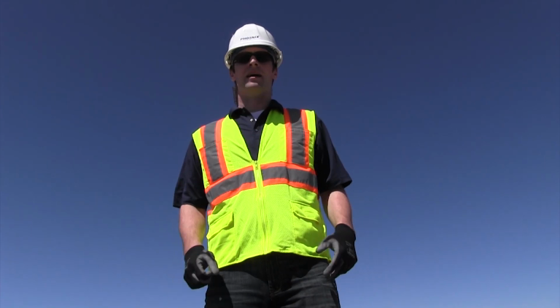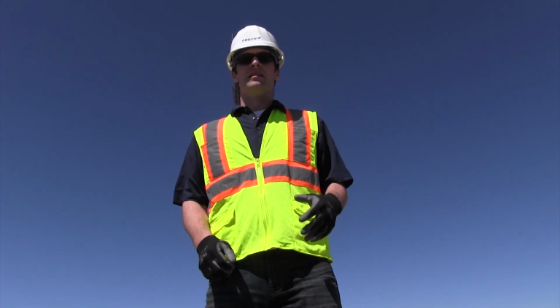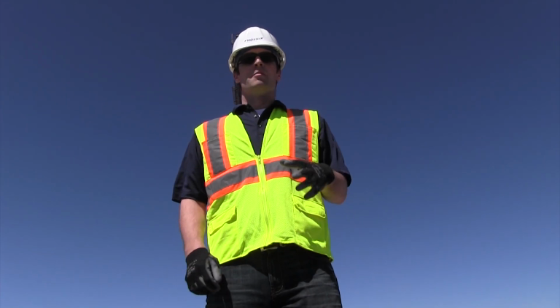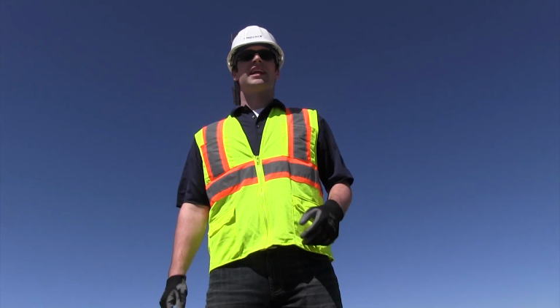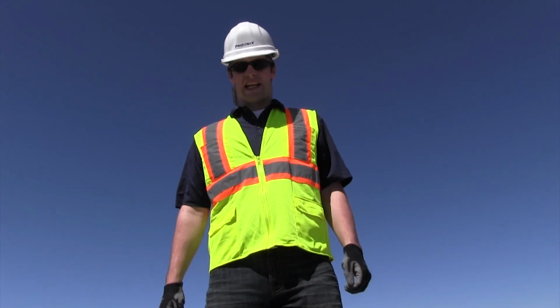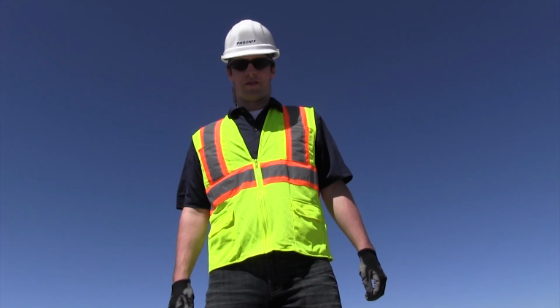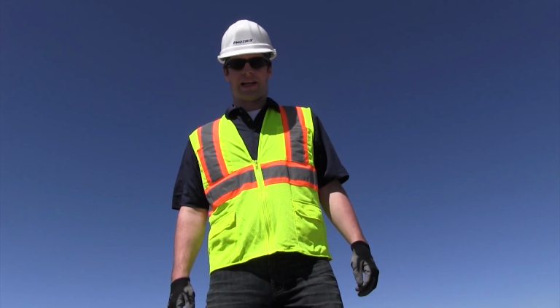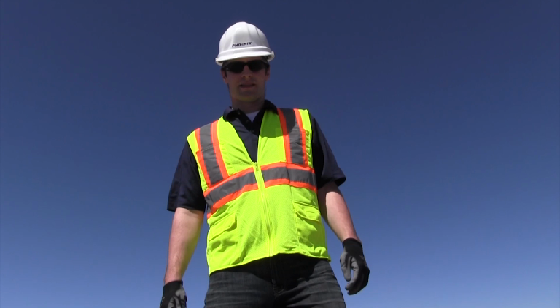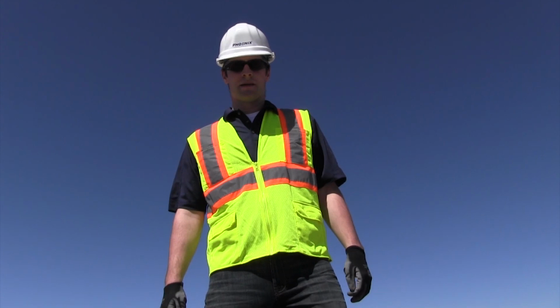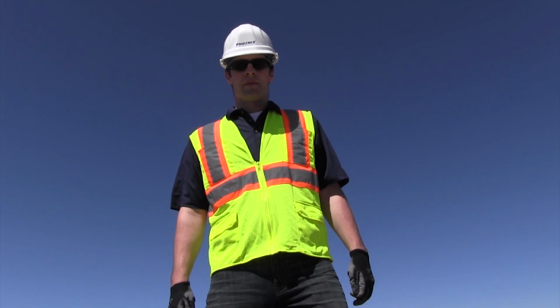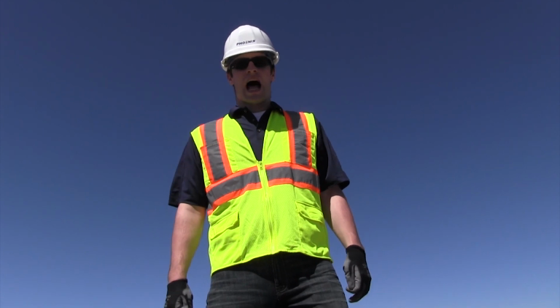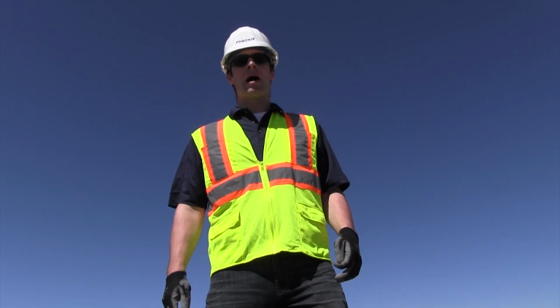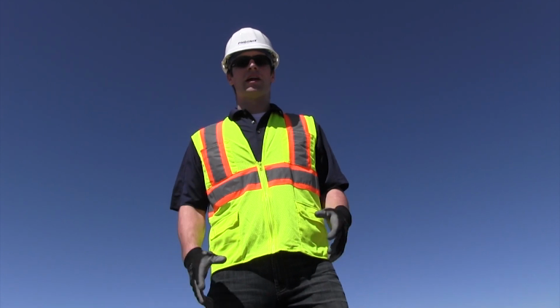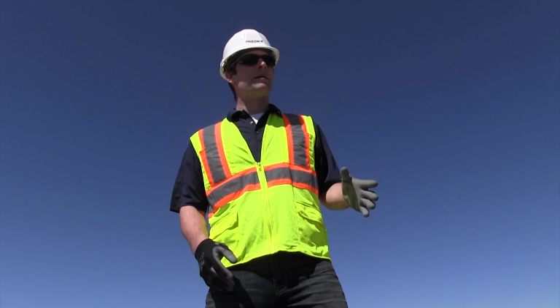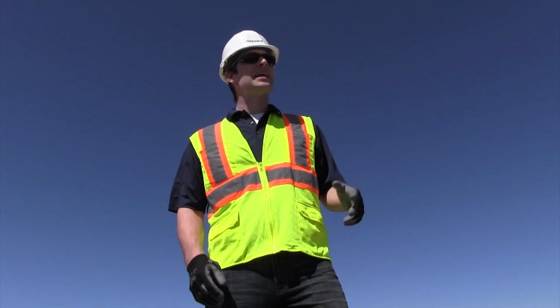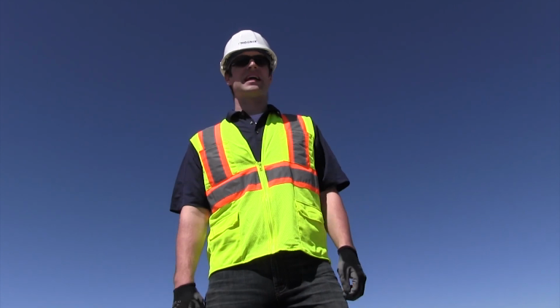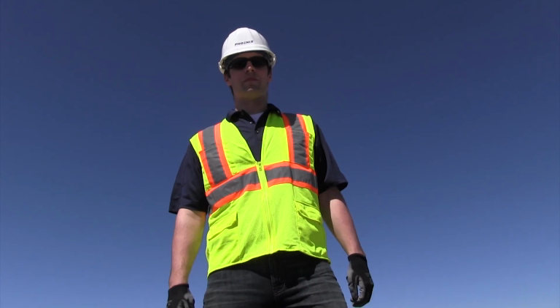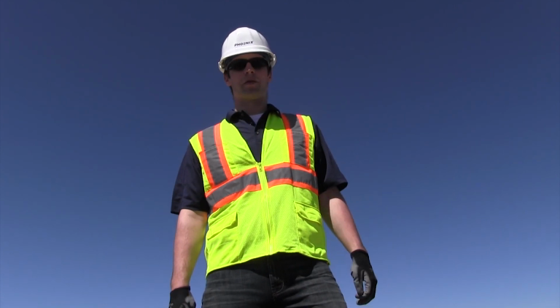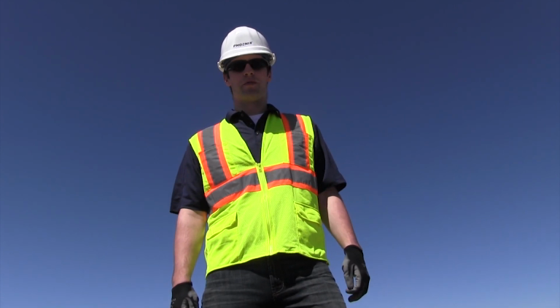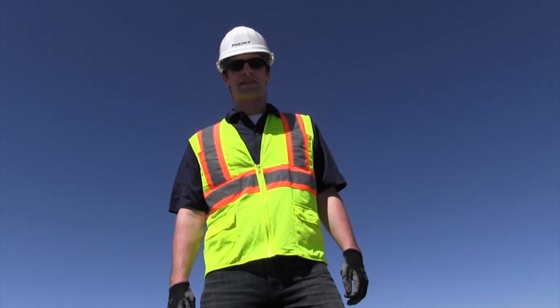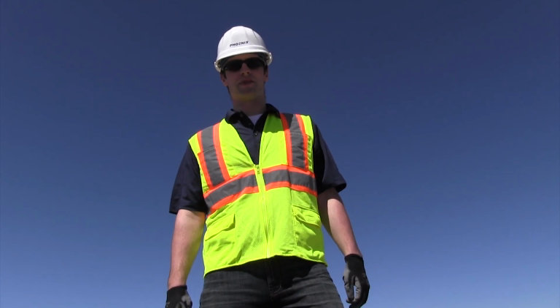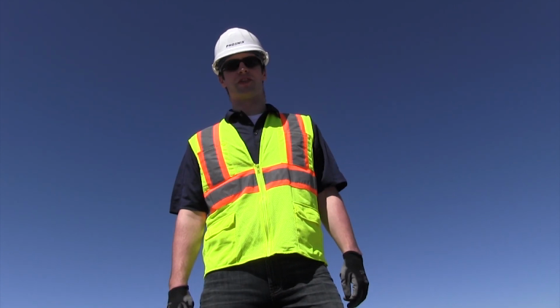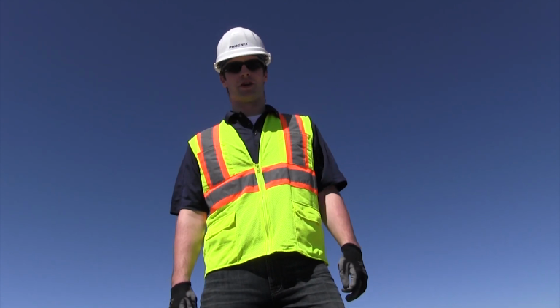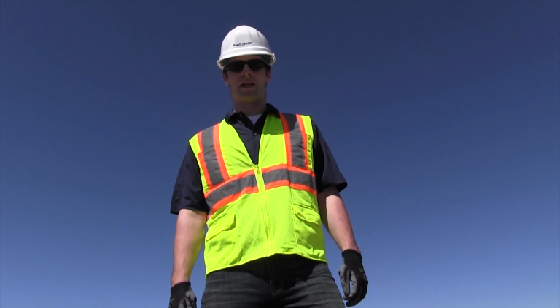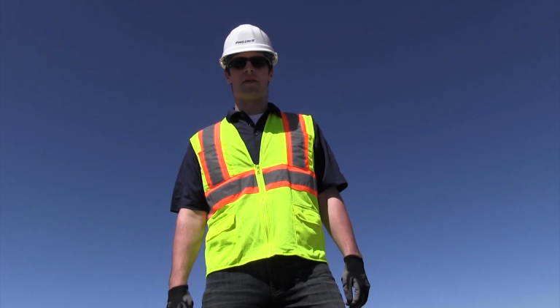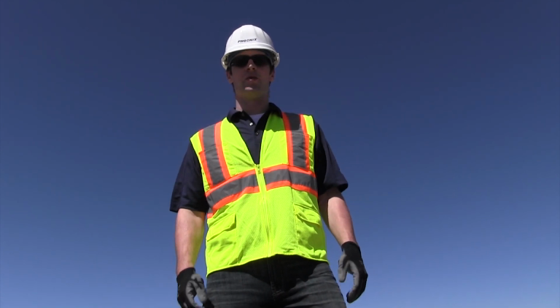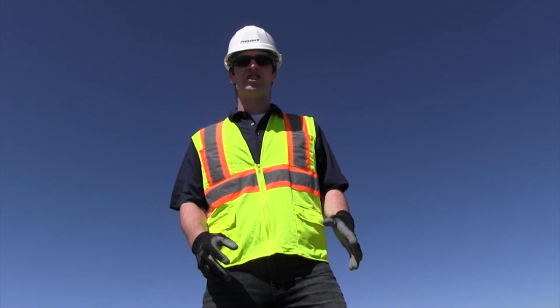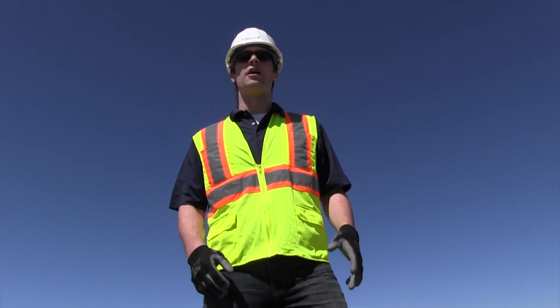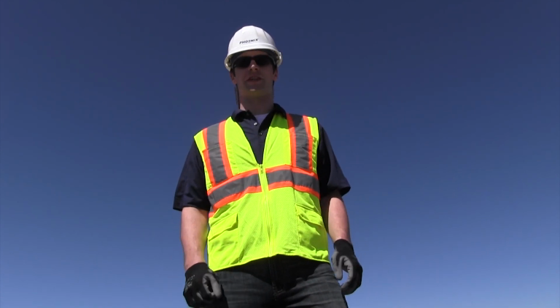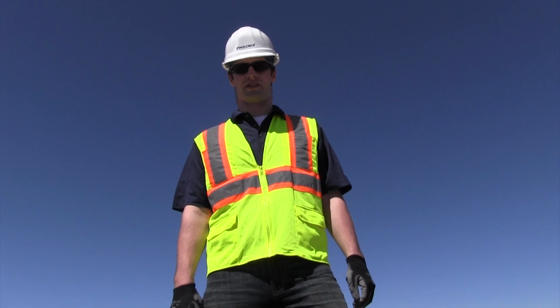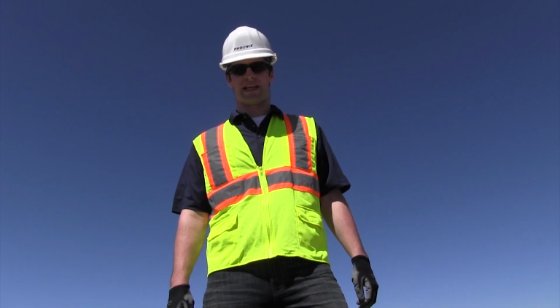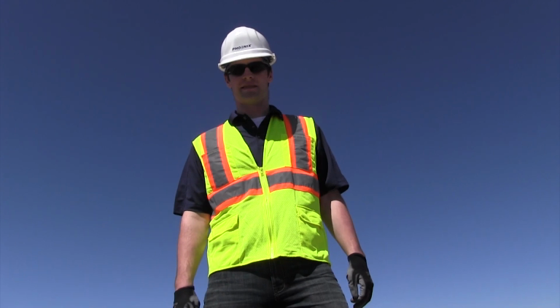Hi, Ben again here with Phoenix. I'm out here at a mine site in the Powder River Basin to put the durability of our new HDL fixture to the test.